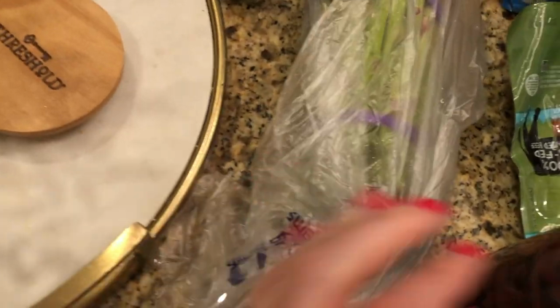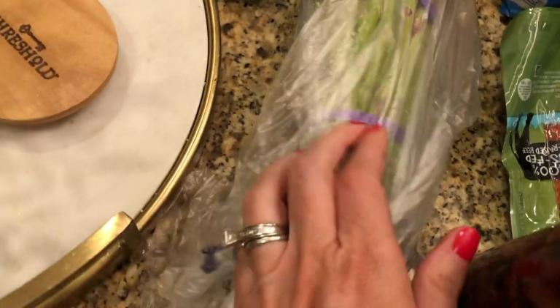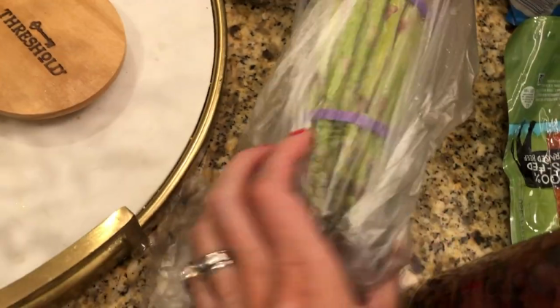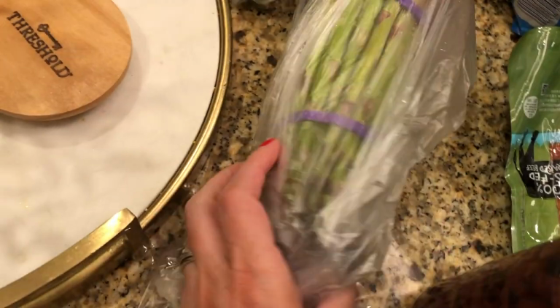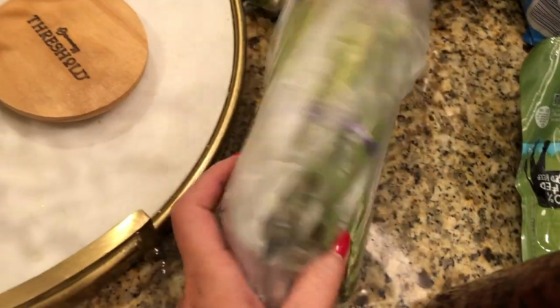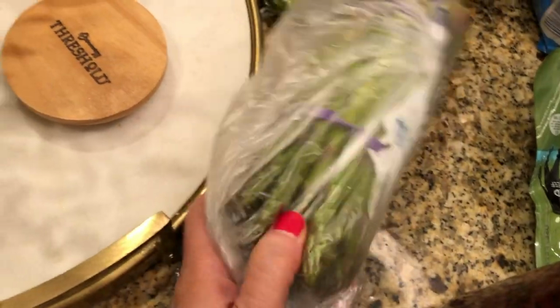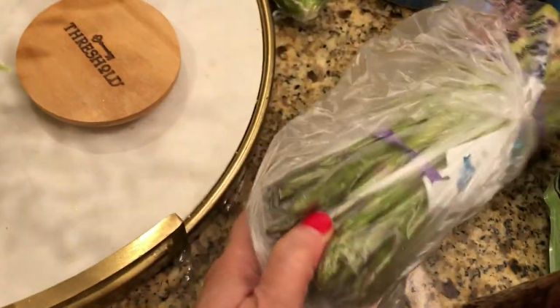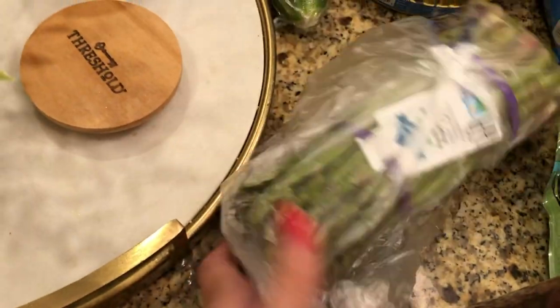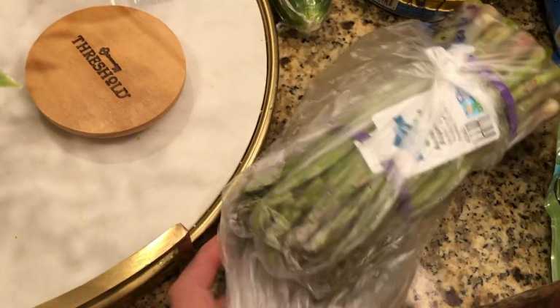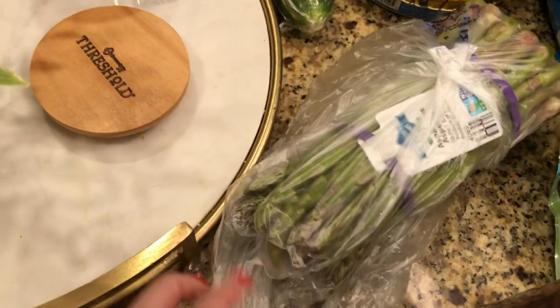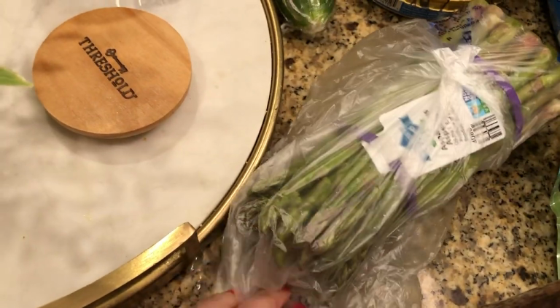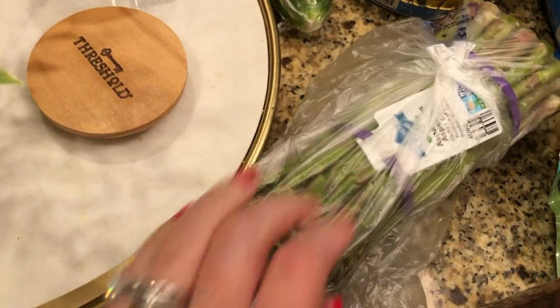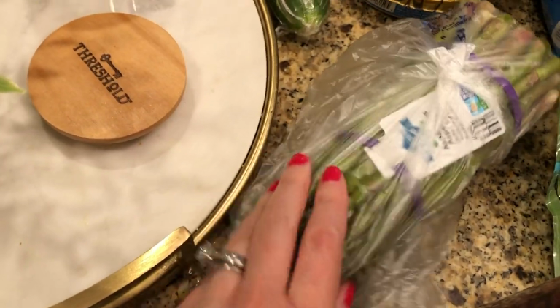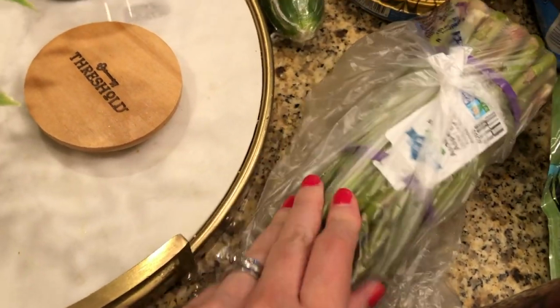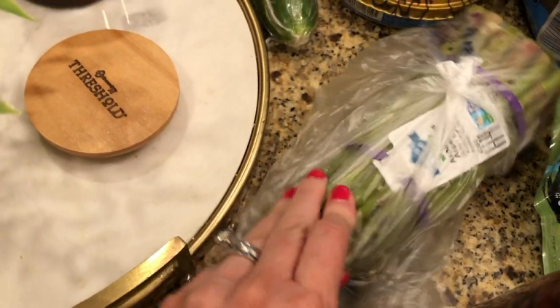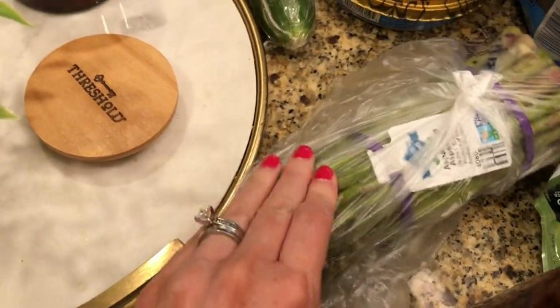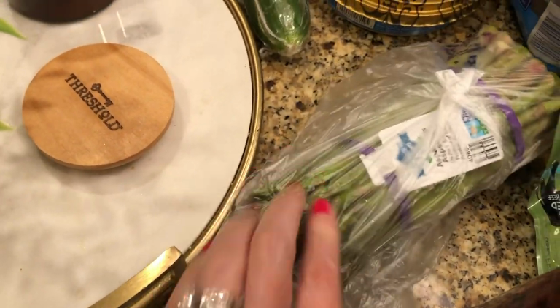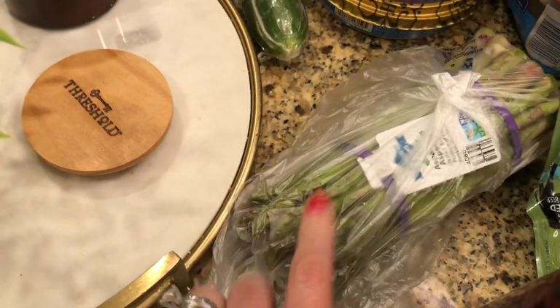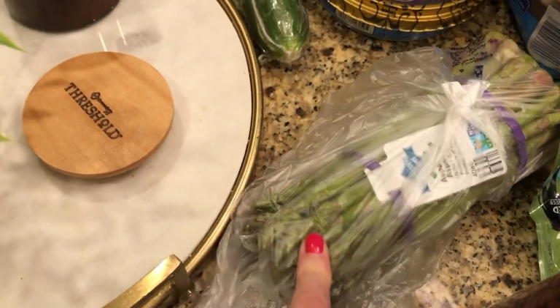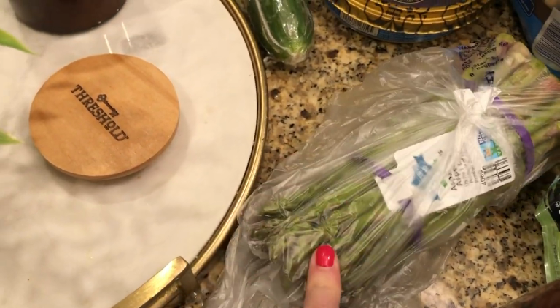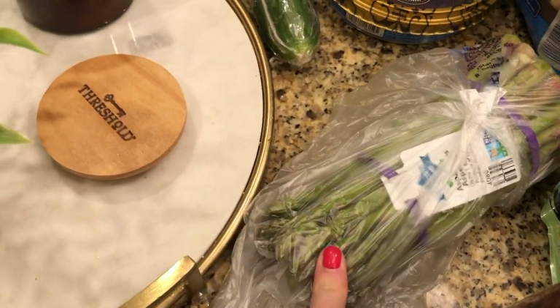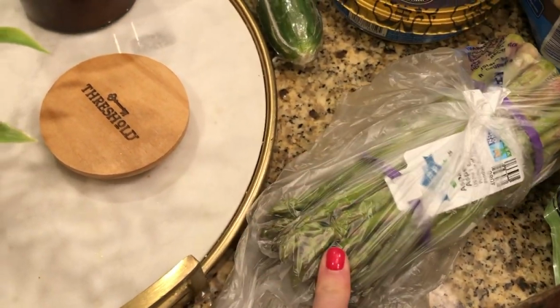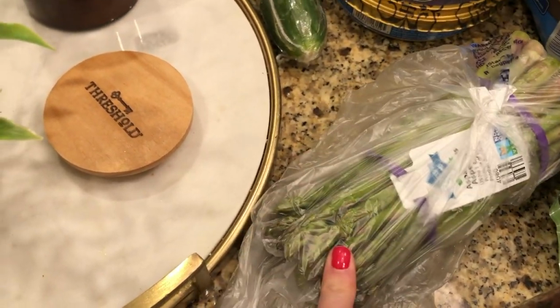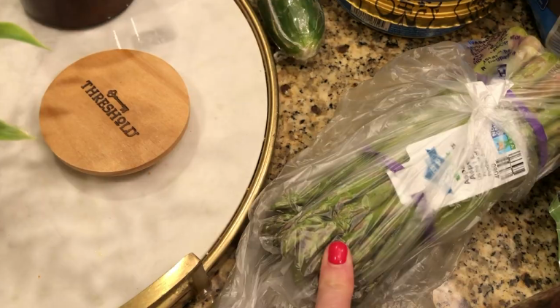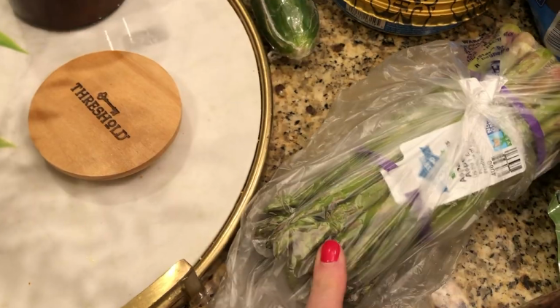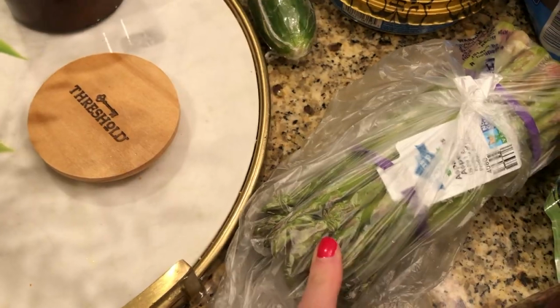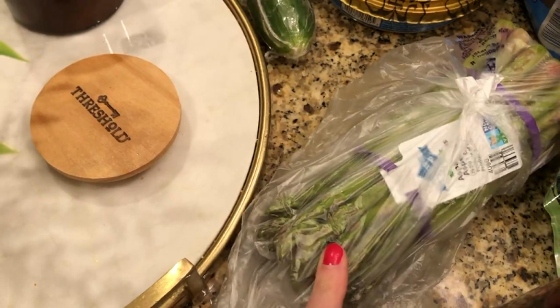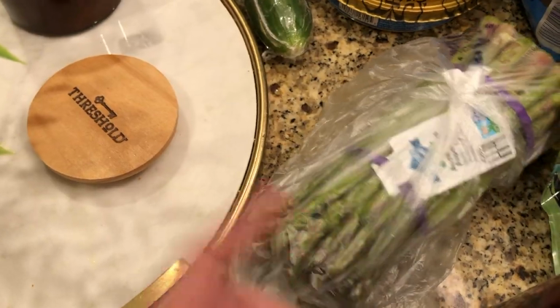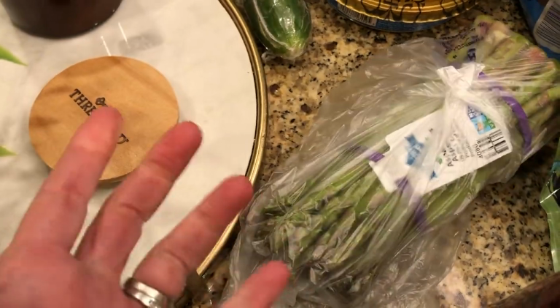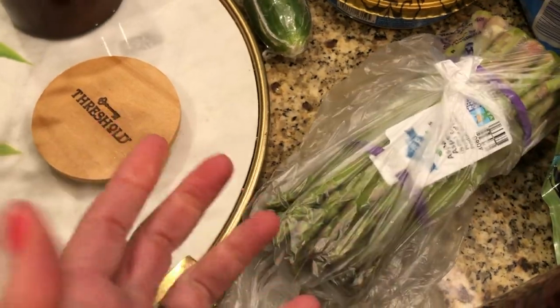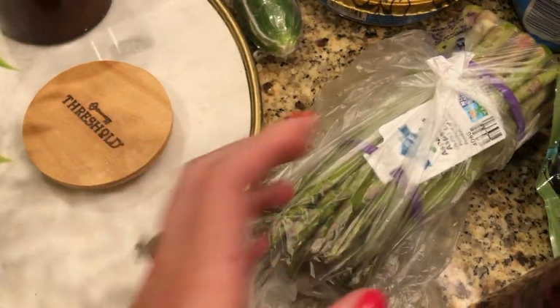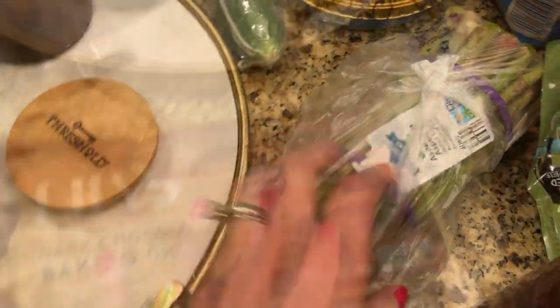Asparagus — we pretty much always have asparagus and salmon like once a week.